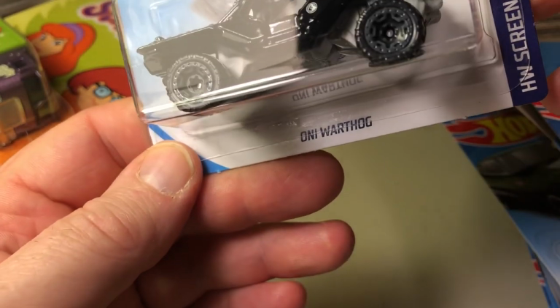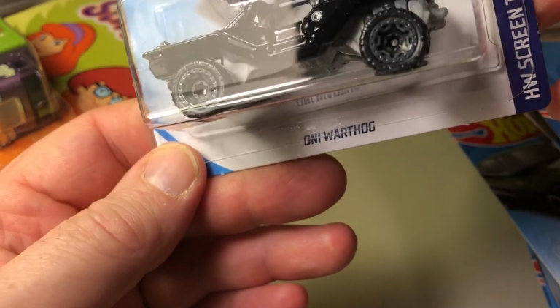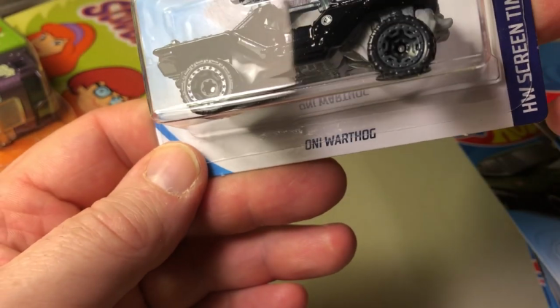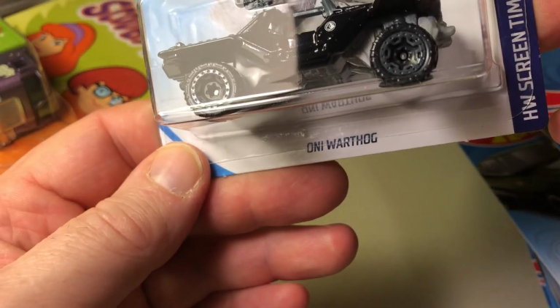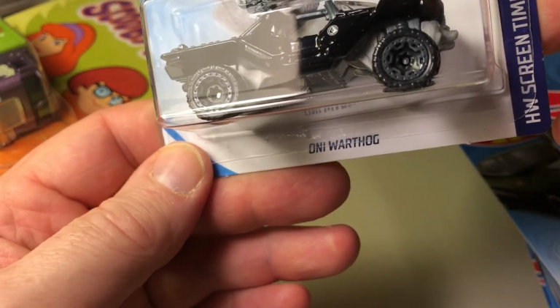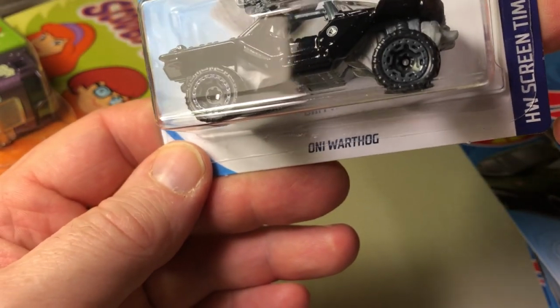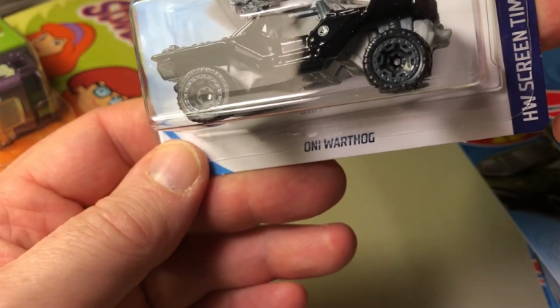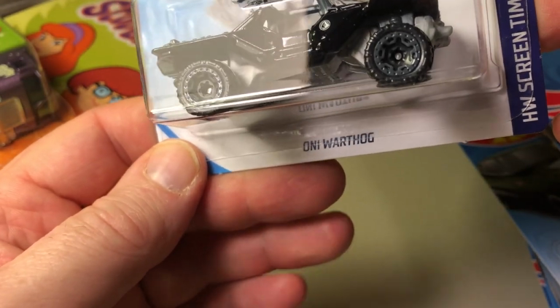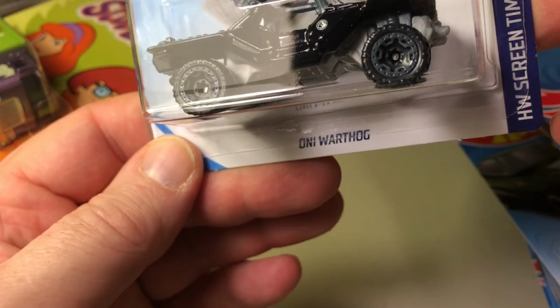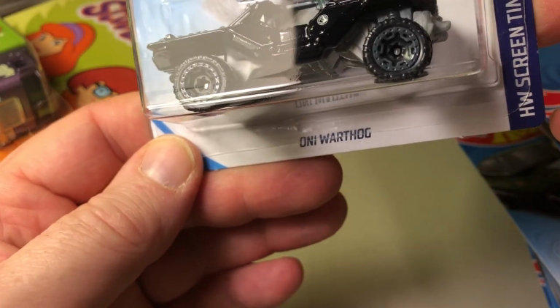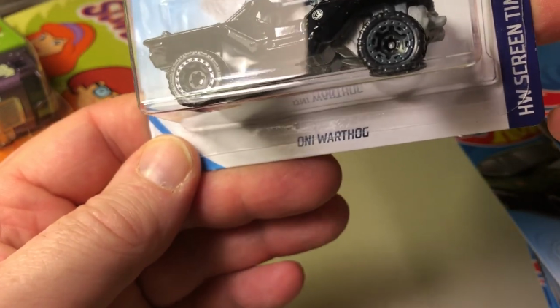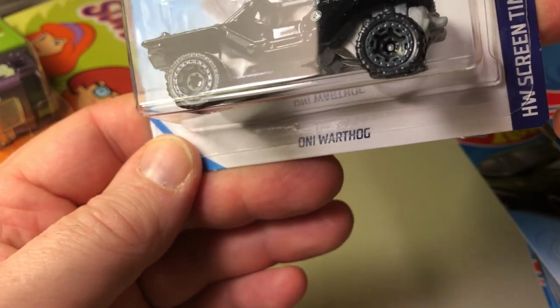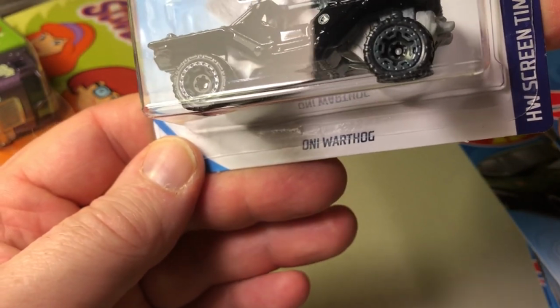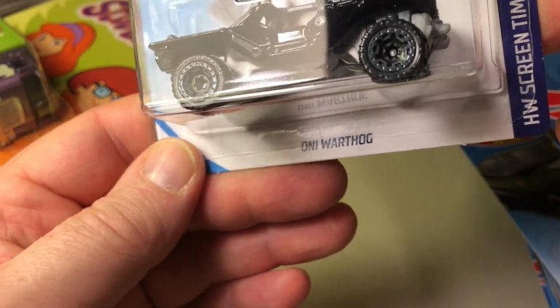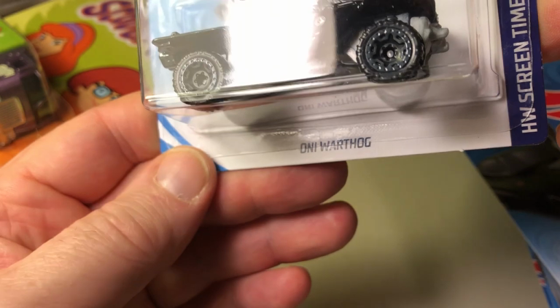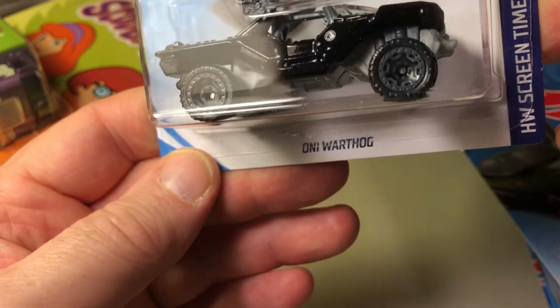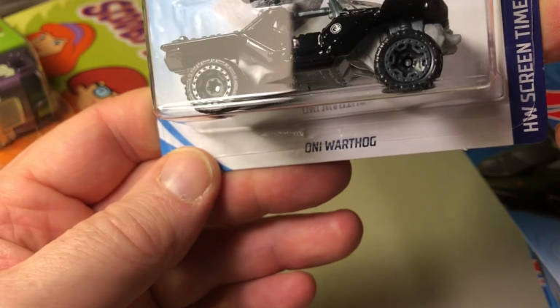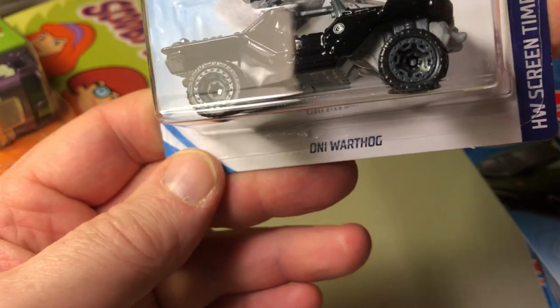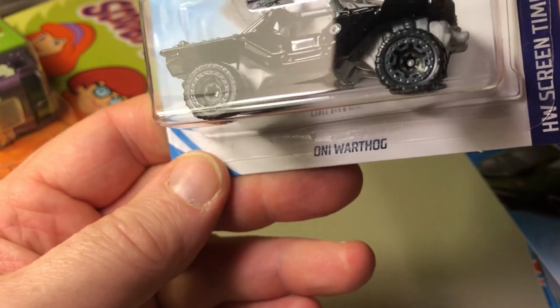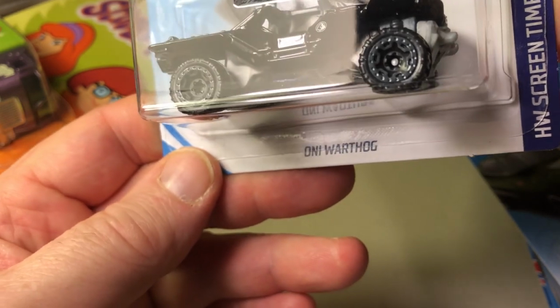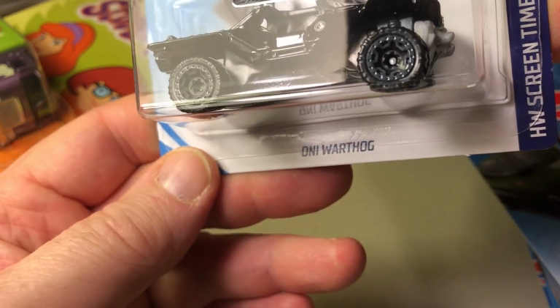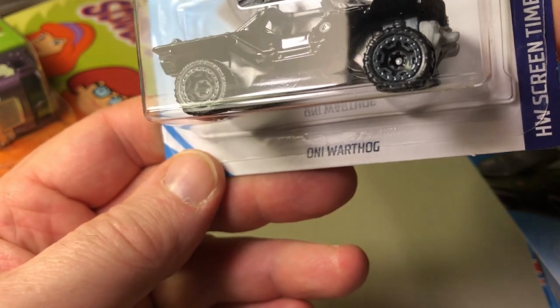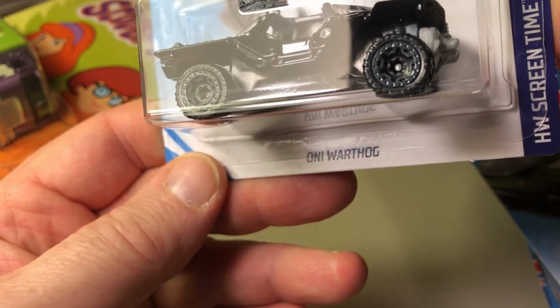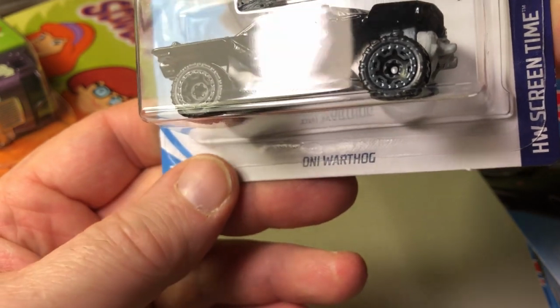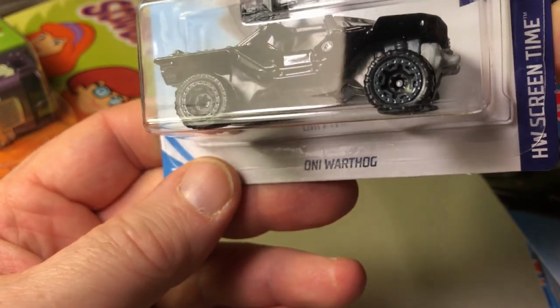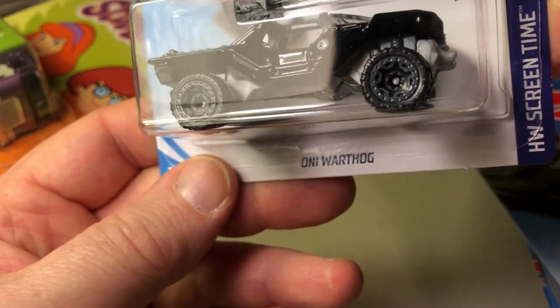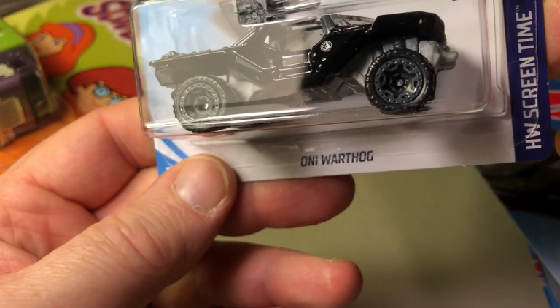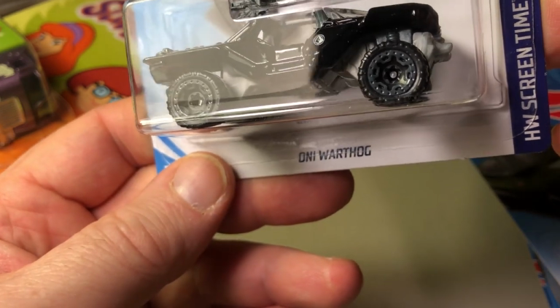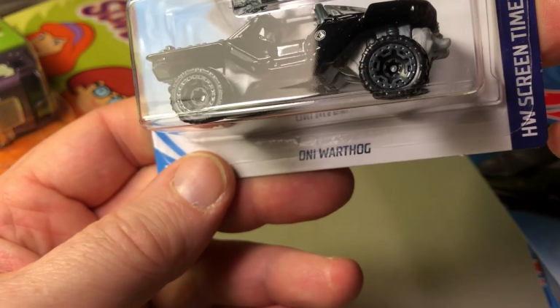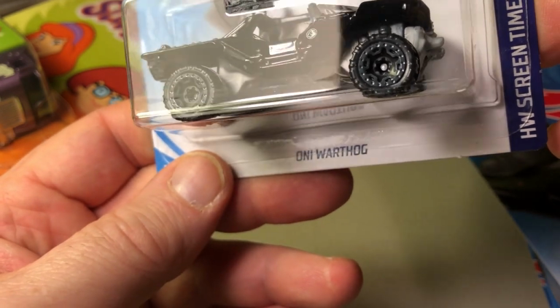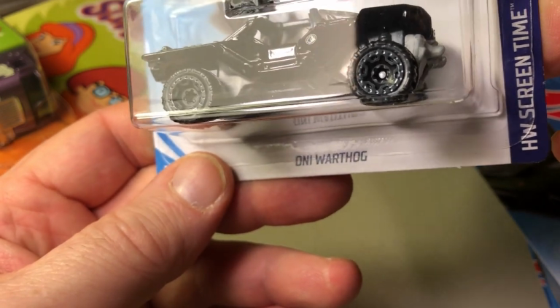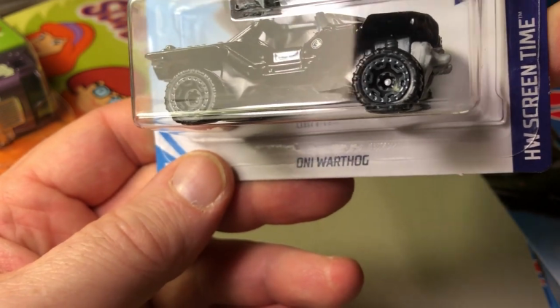And the Oni Workhog — Hot Wheels Screen Time, from the video game Halo. That was a C-Case. I don't play video games so I'm not familiar with this vehicle at all.